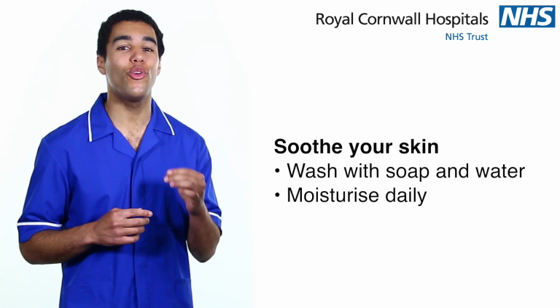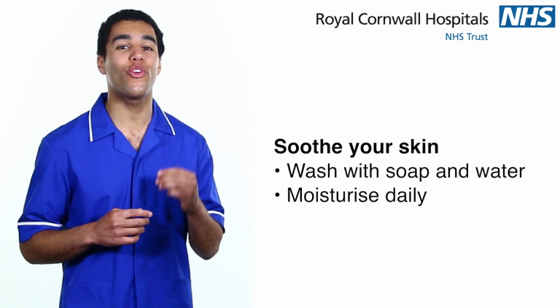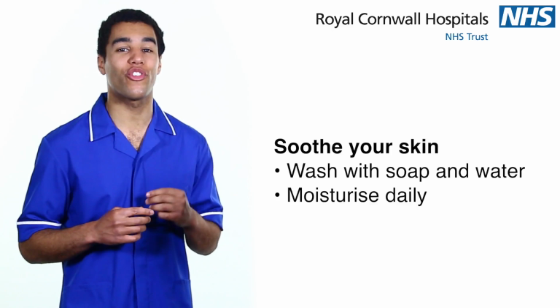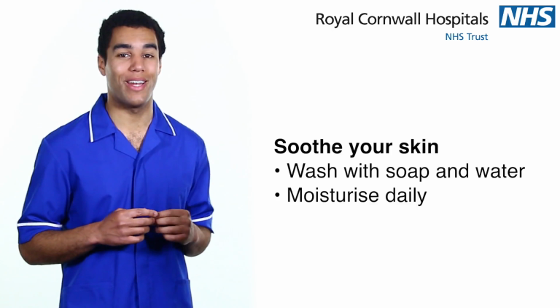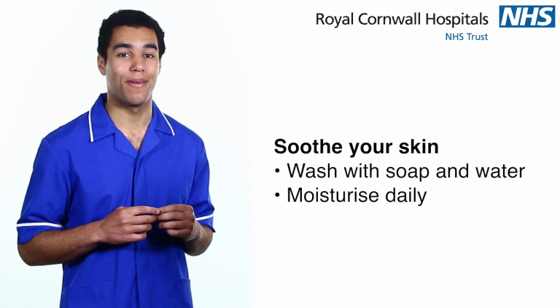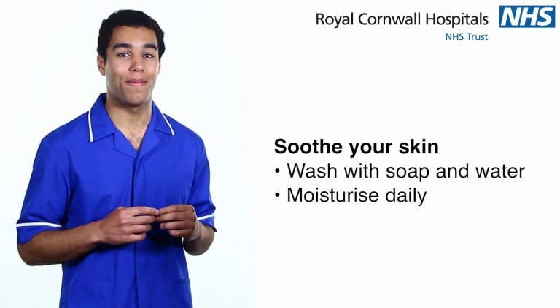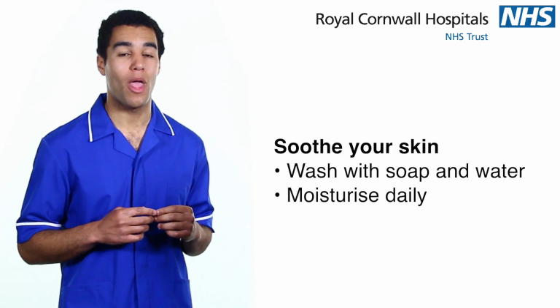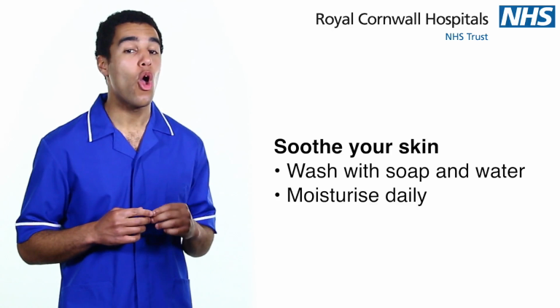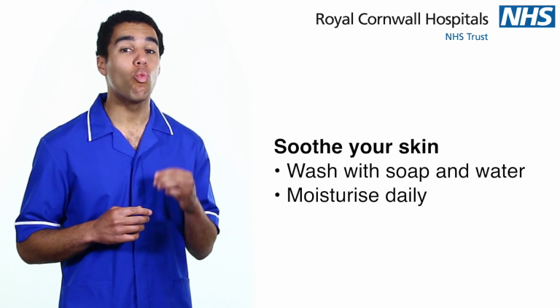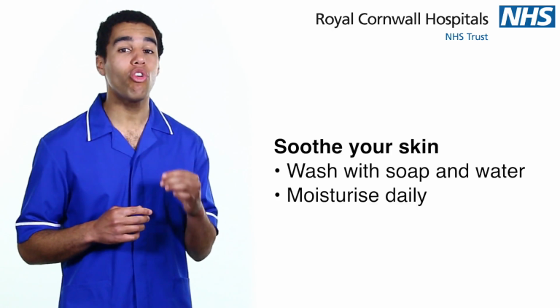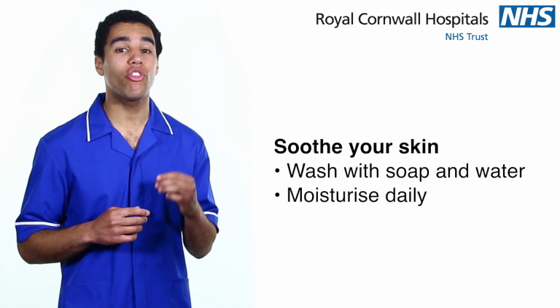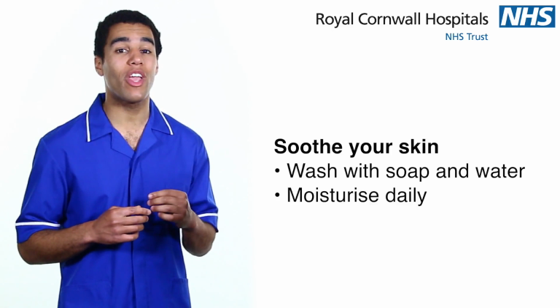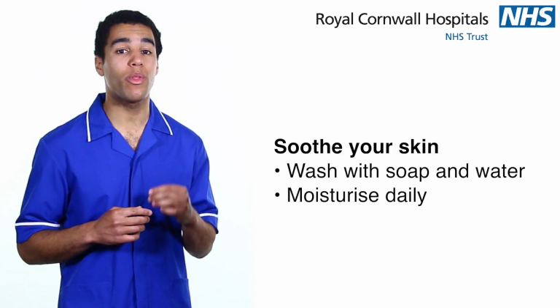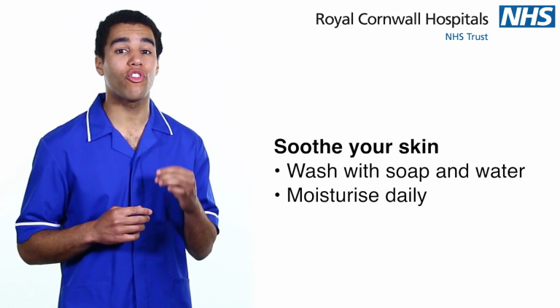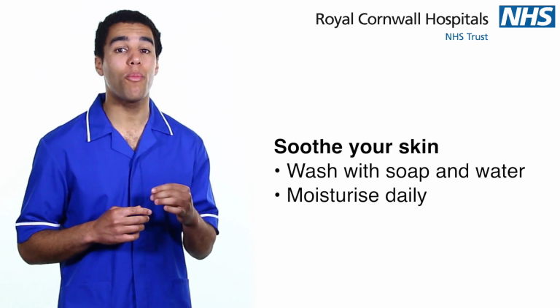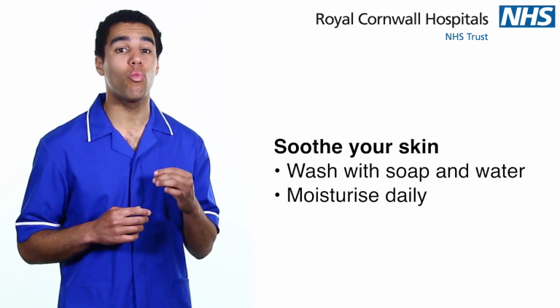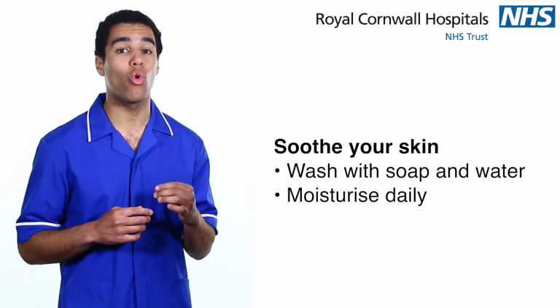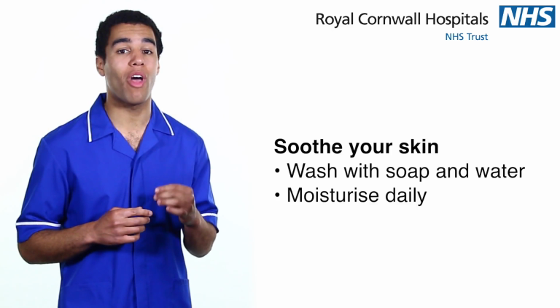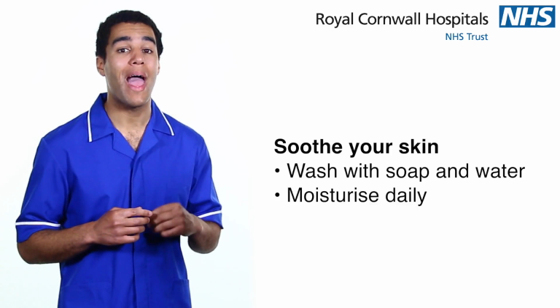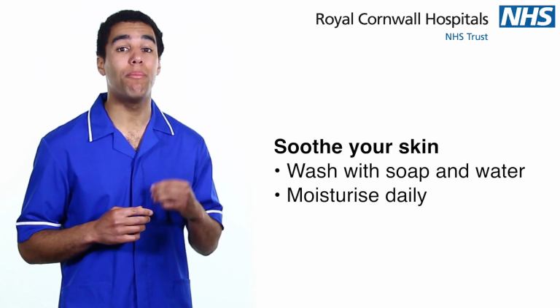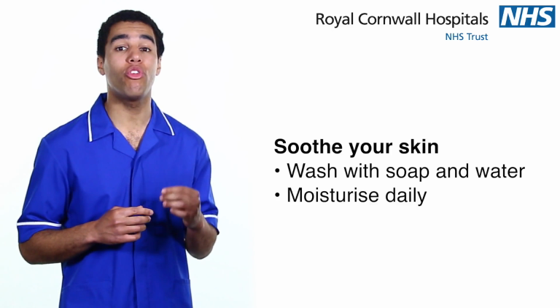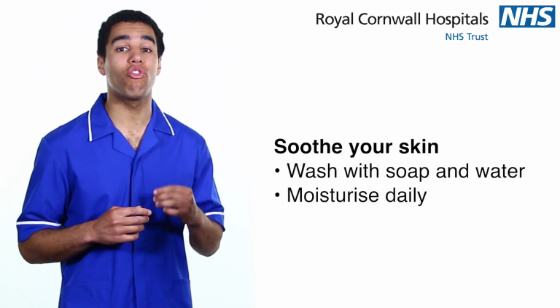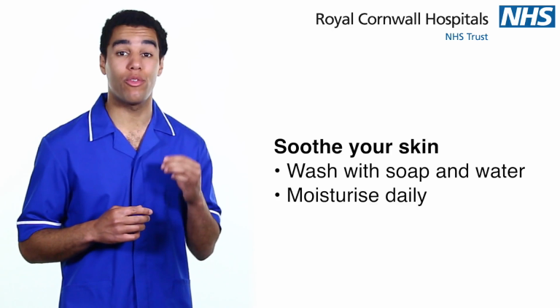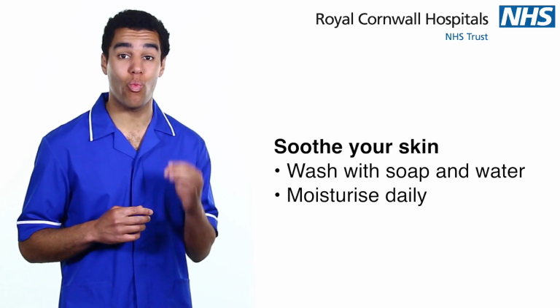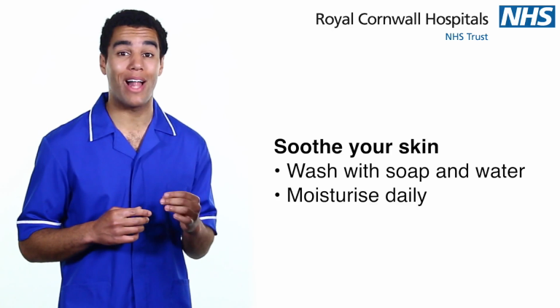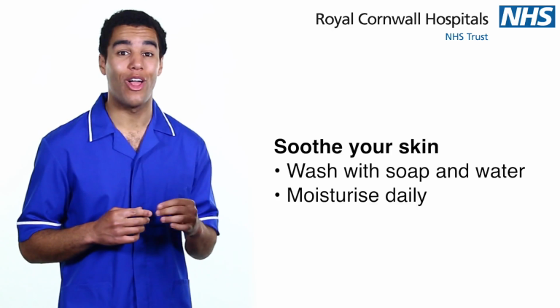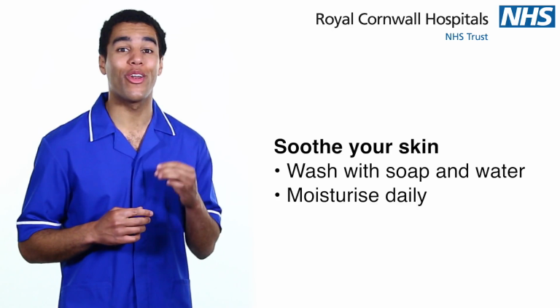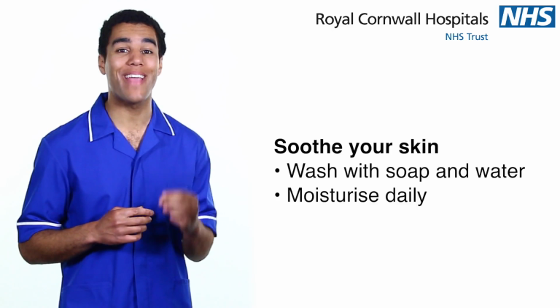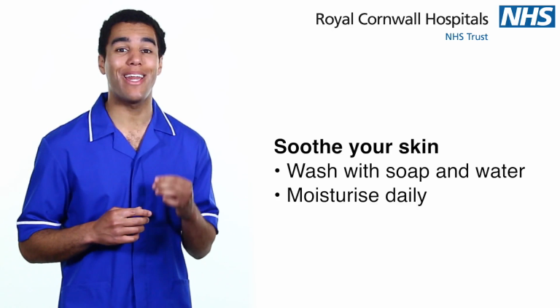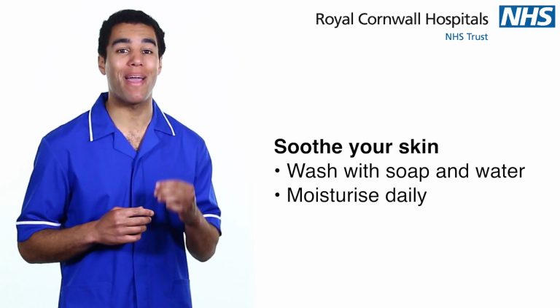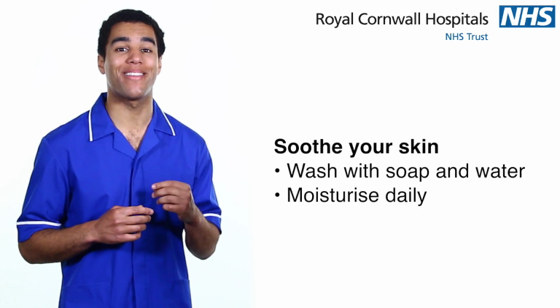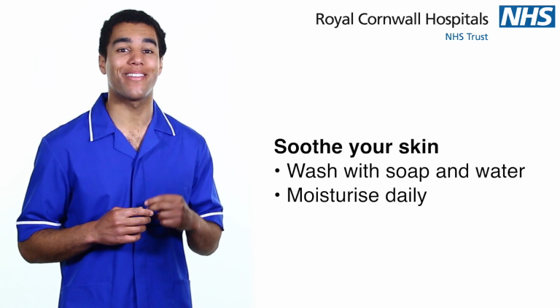Soothe your skin. Wash your skin with soap and water and moisturise well on a daily basis.